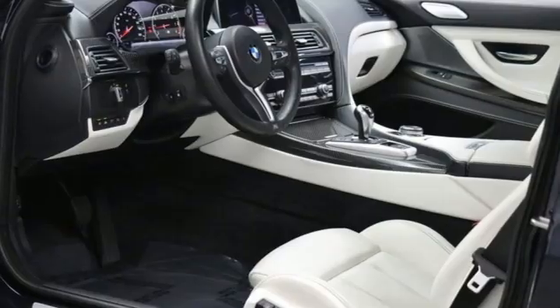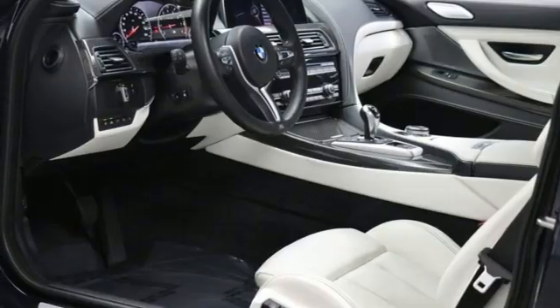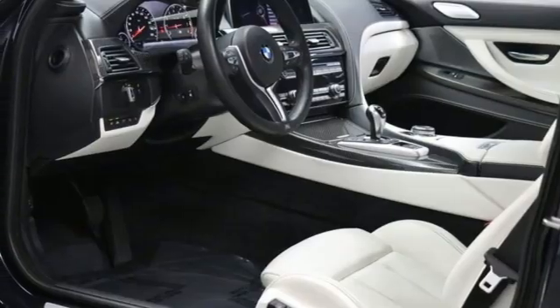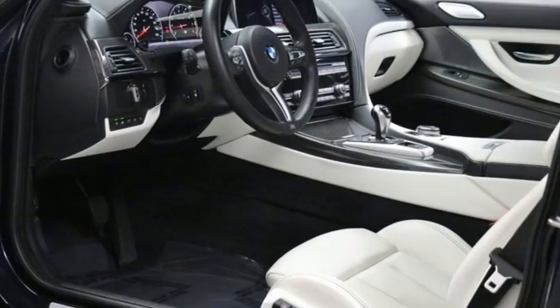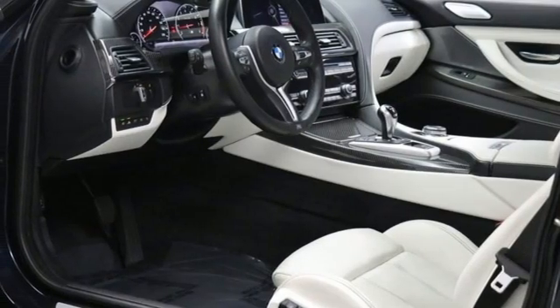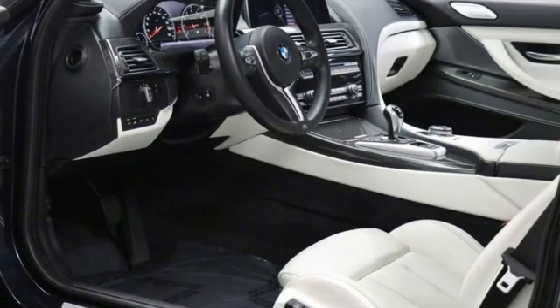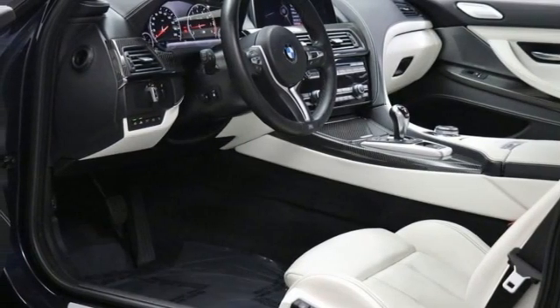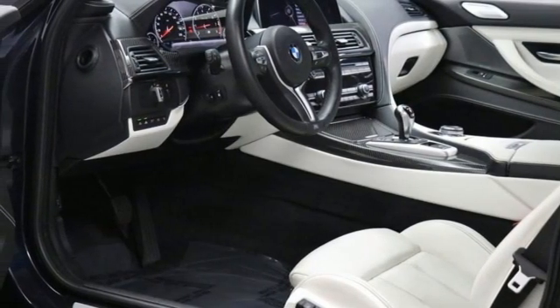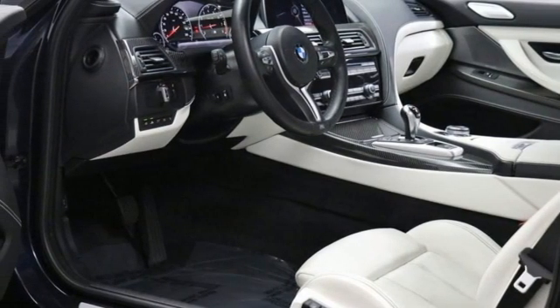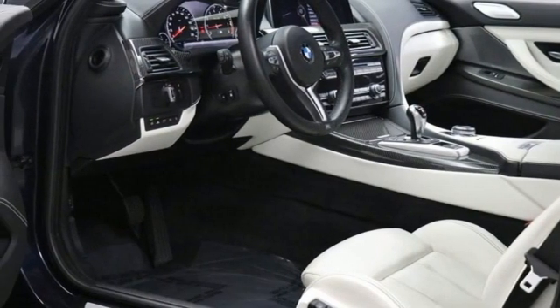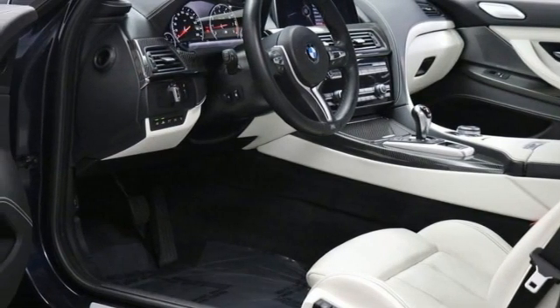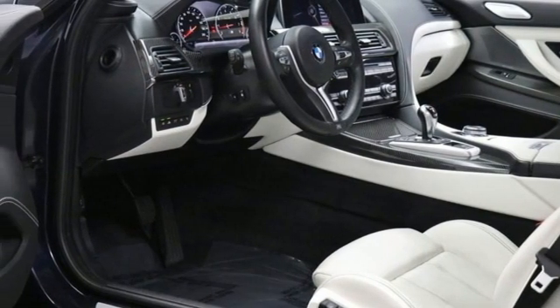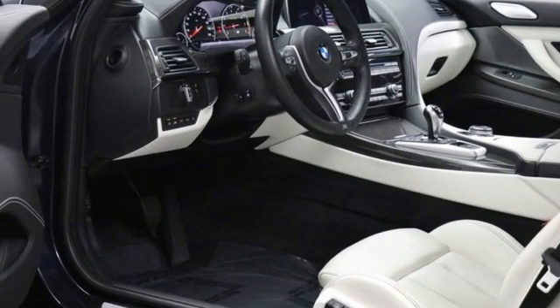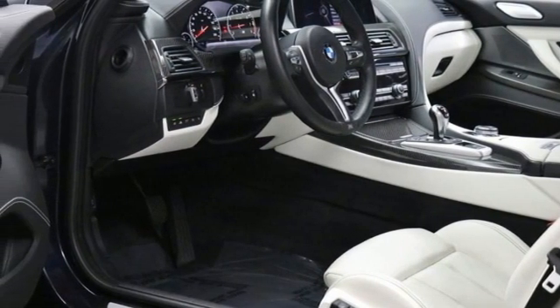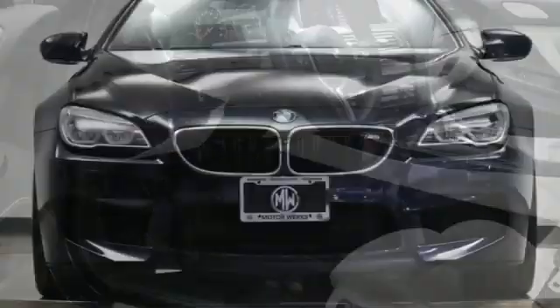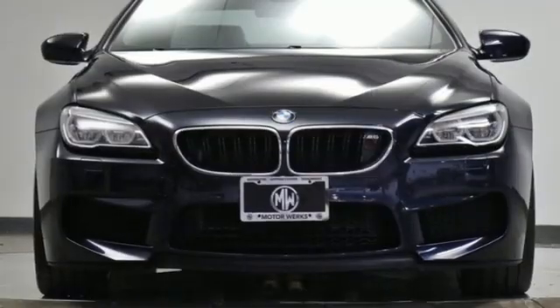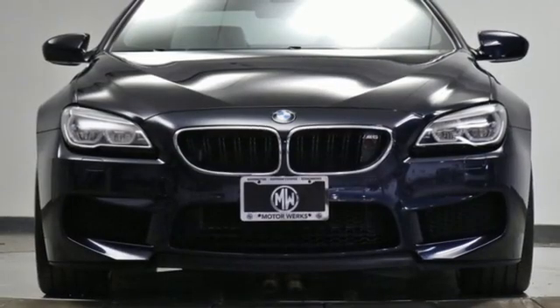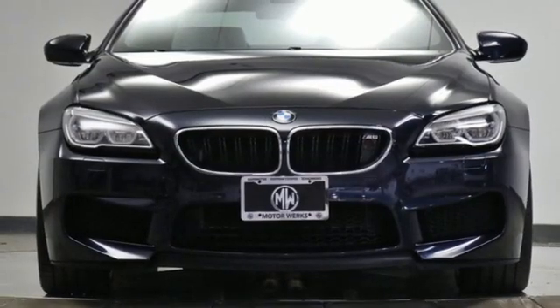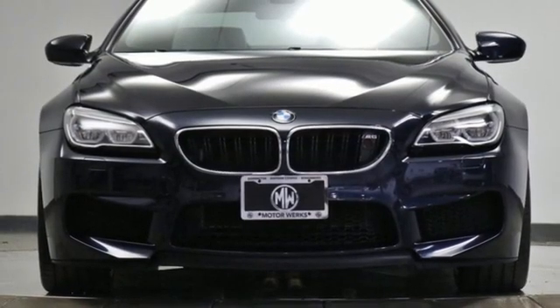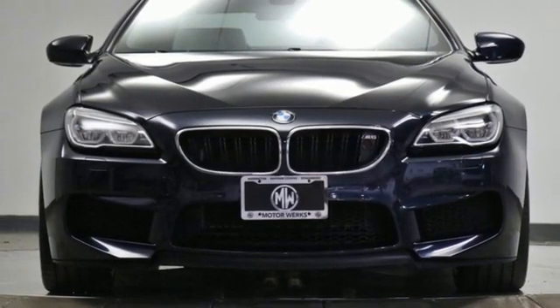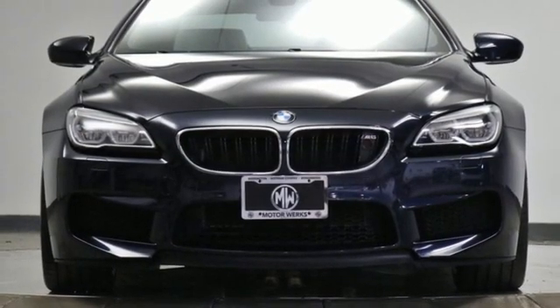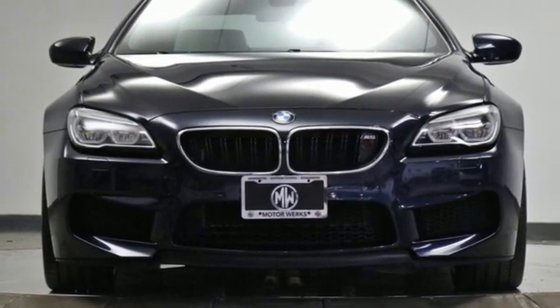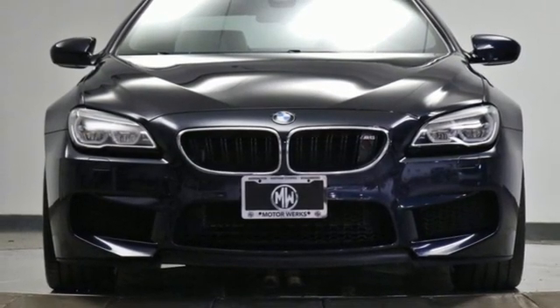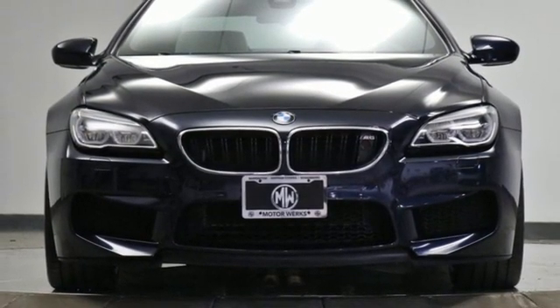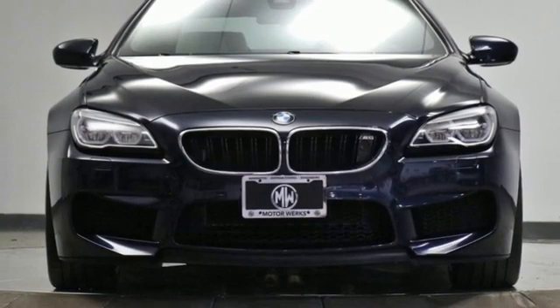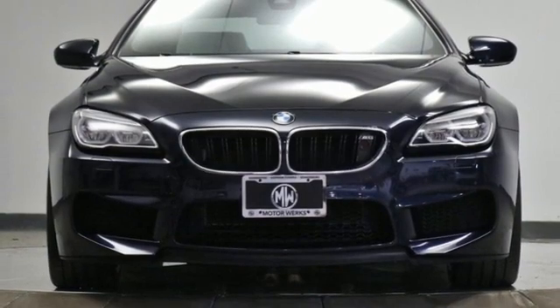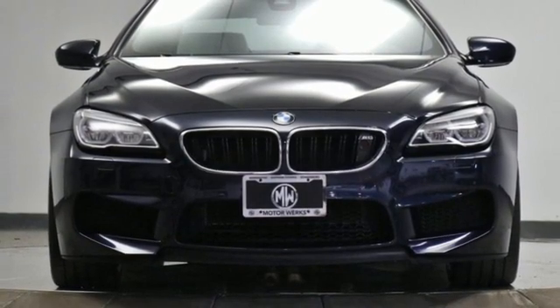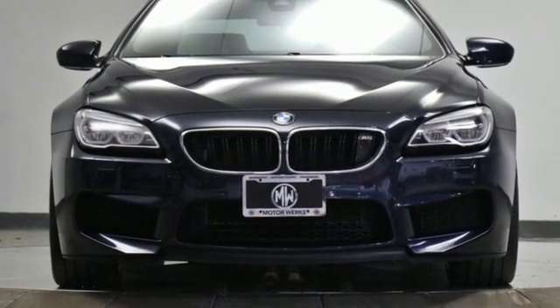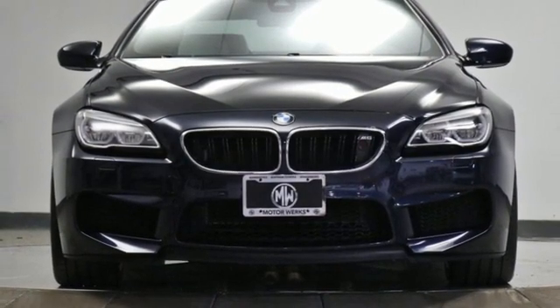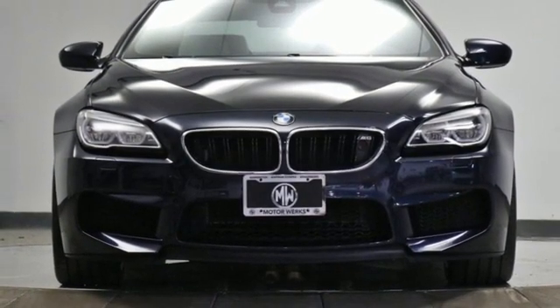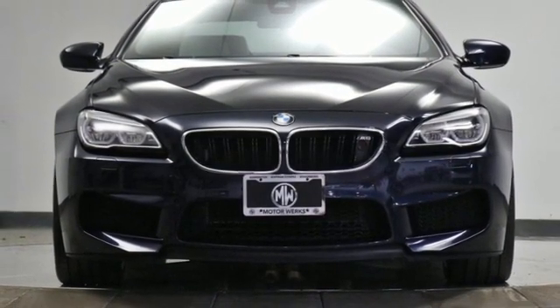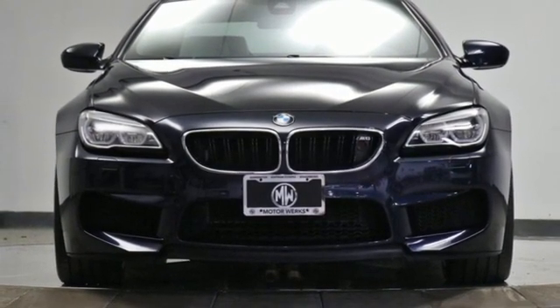For unbeatable performance and unmatched style, drive a BMW. Stop in for a test drive and make it yours today.